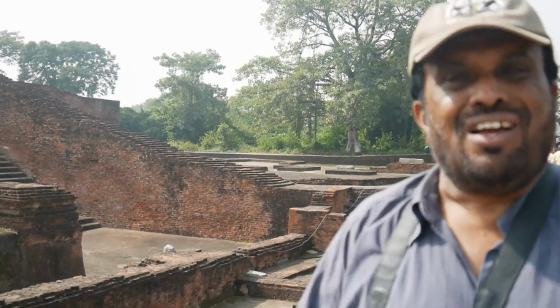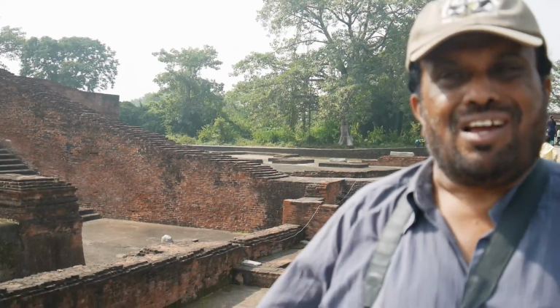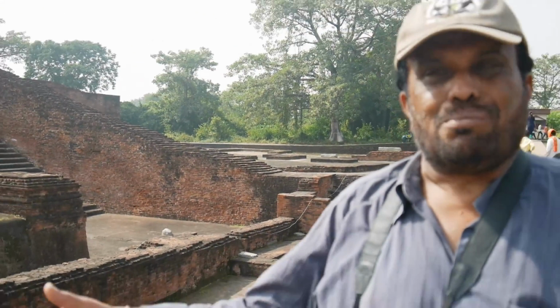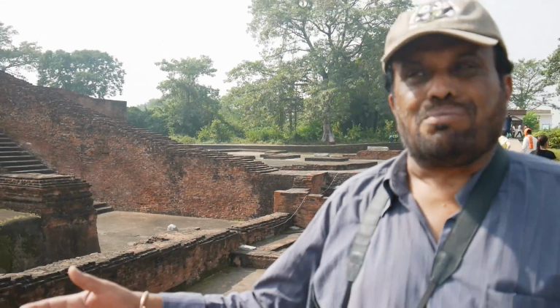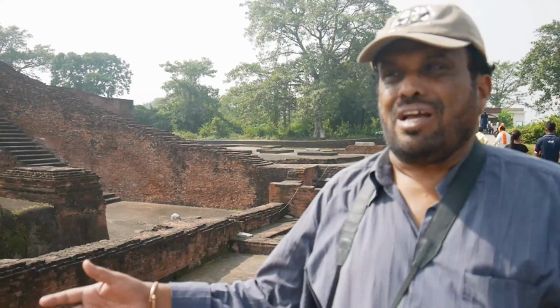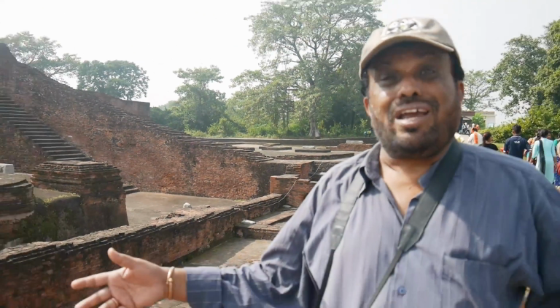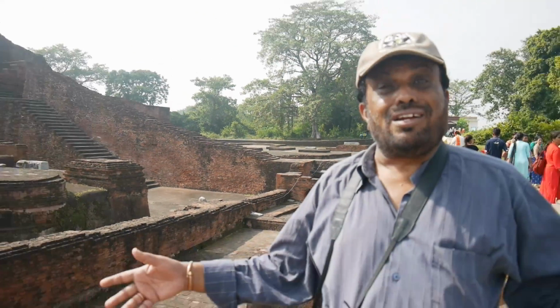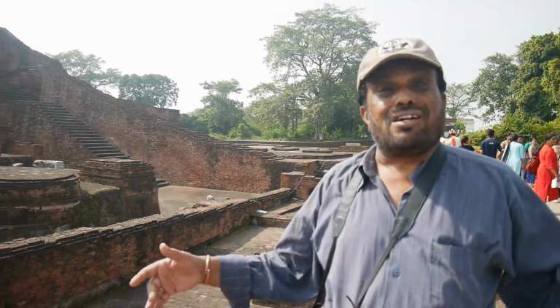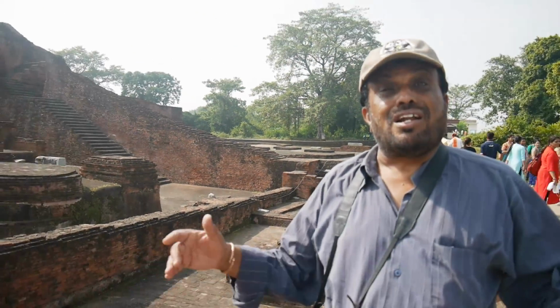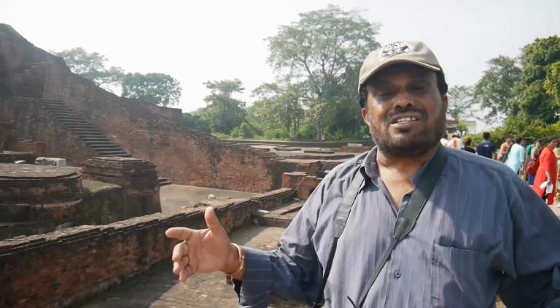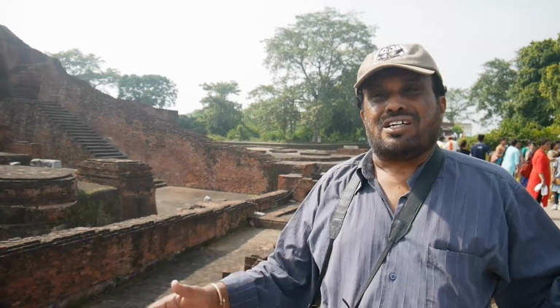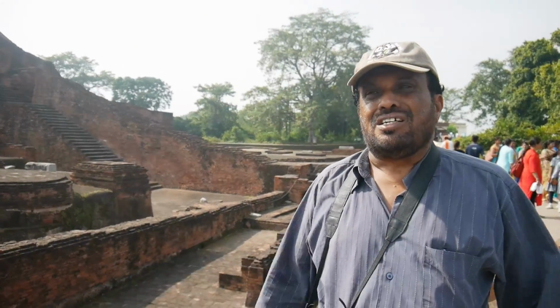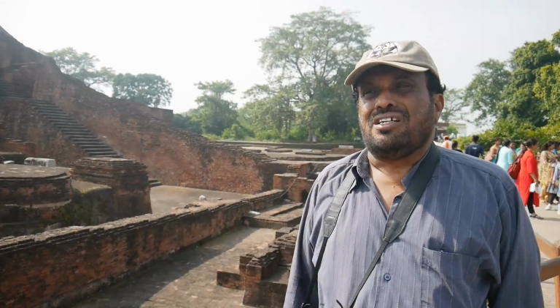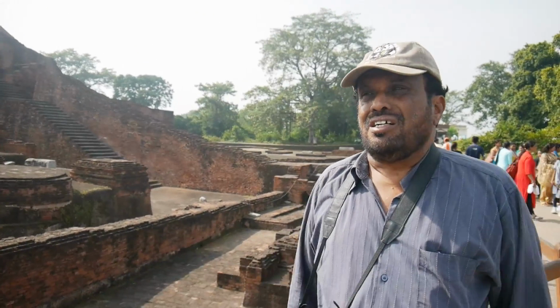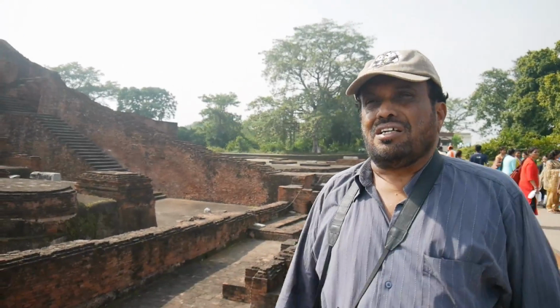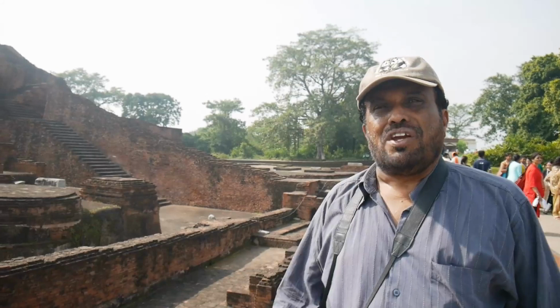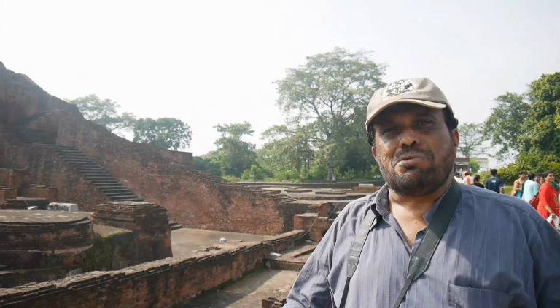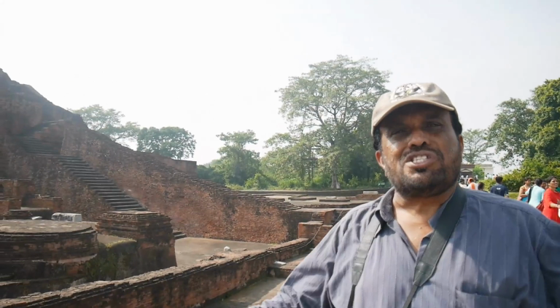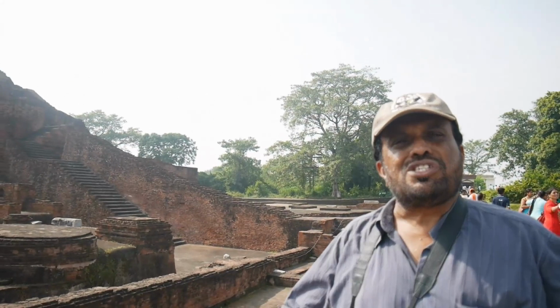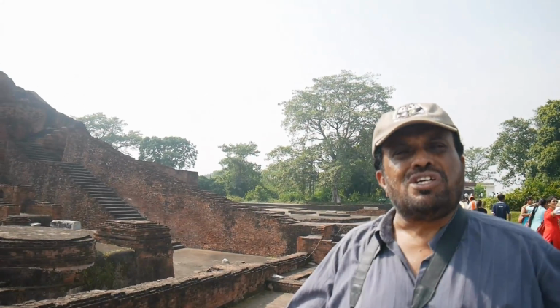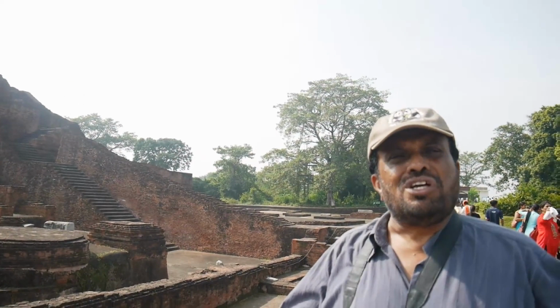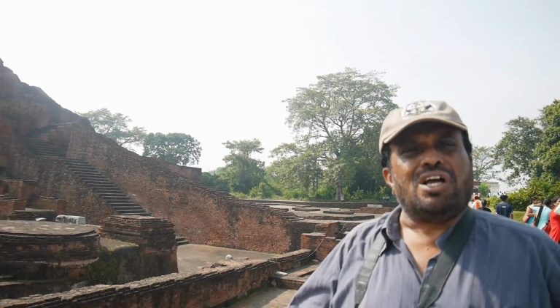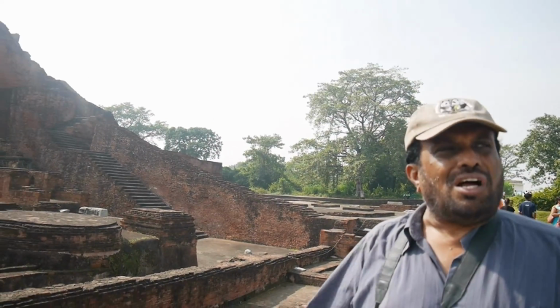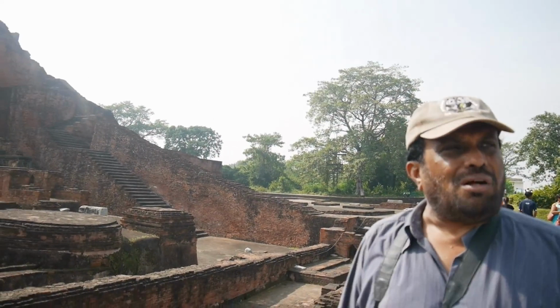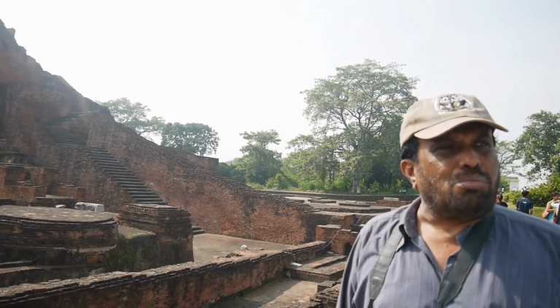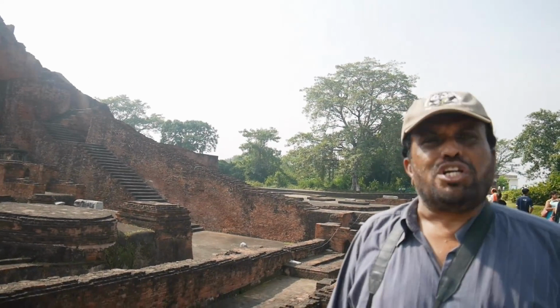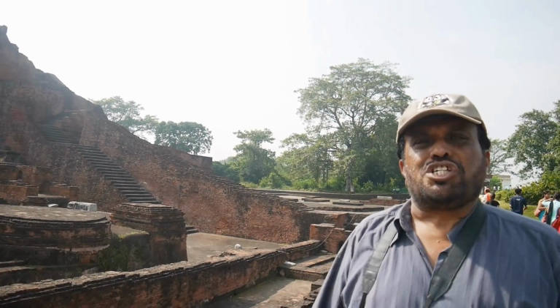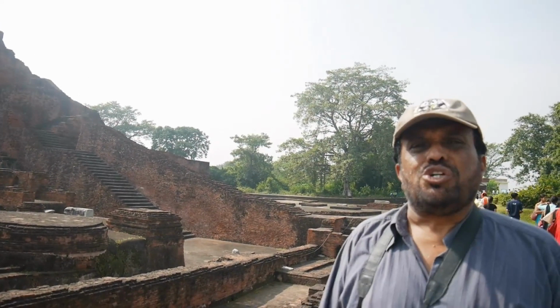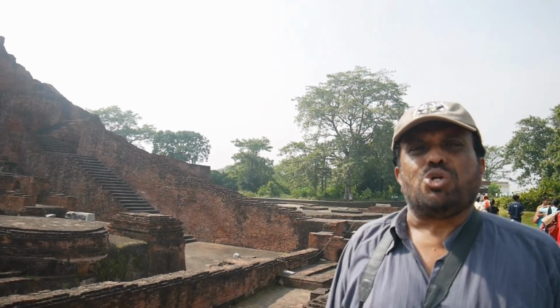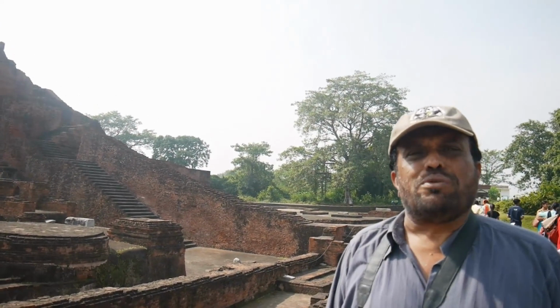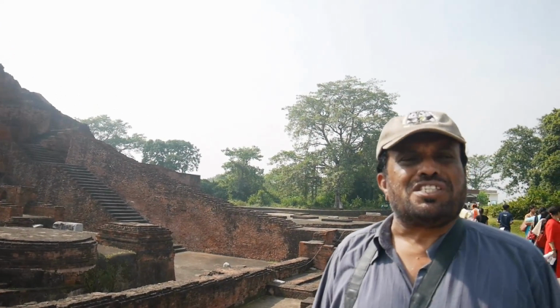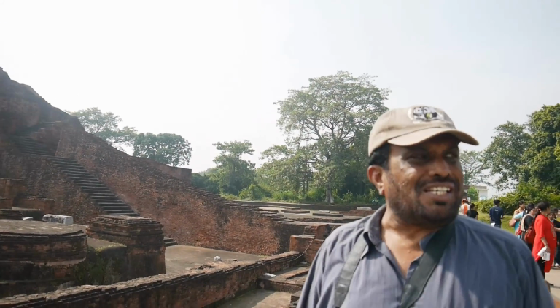I am again in Nalanda, a famous Buddhist university.